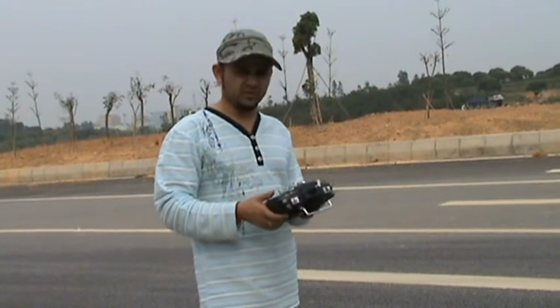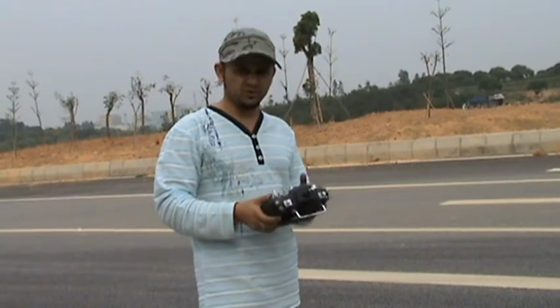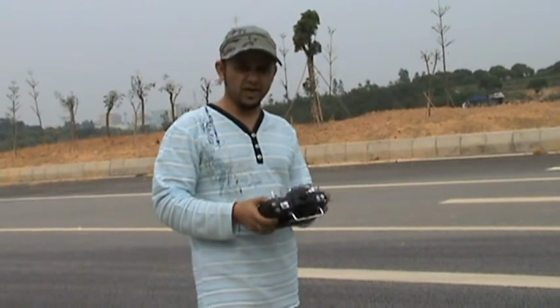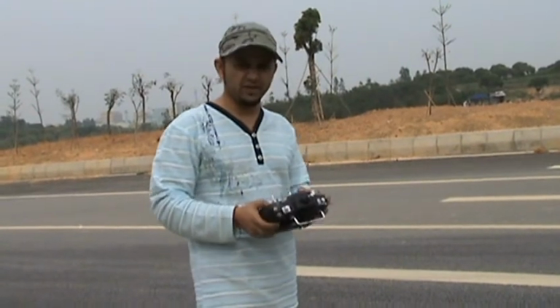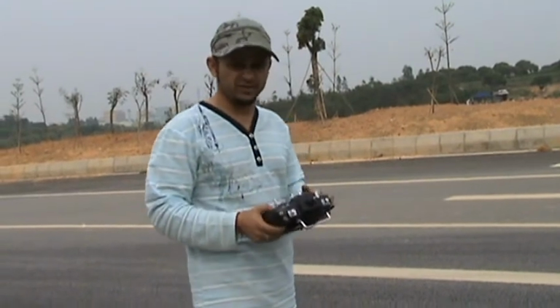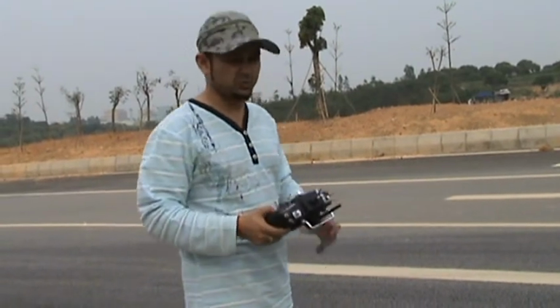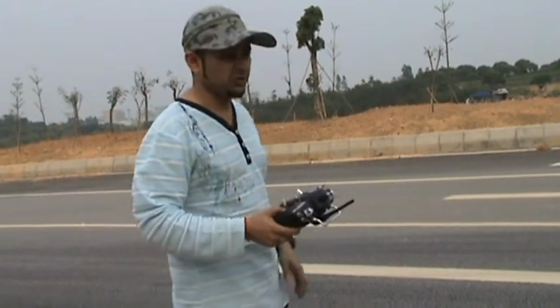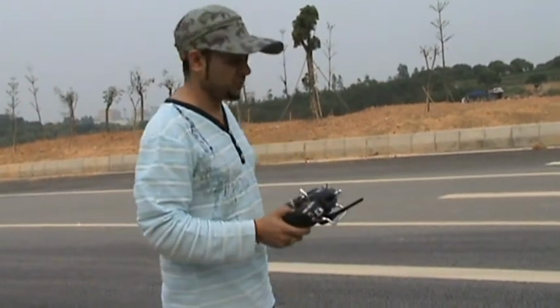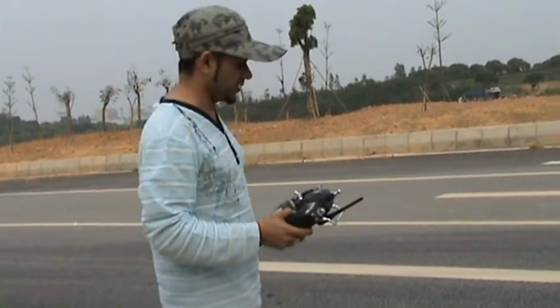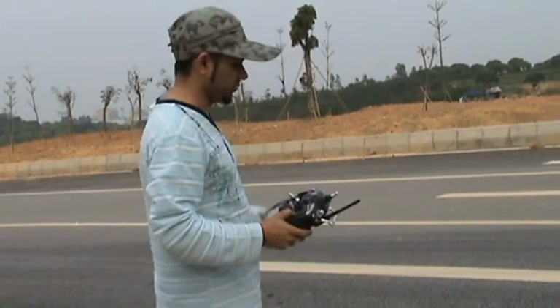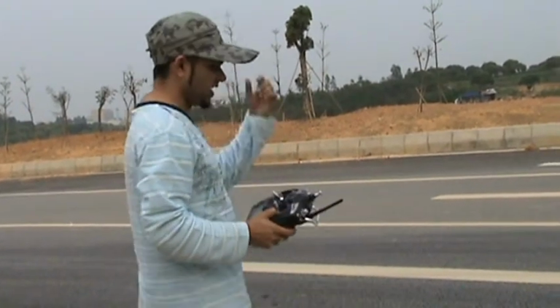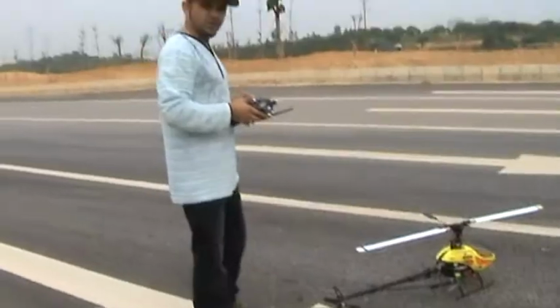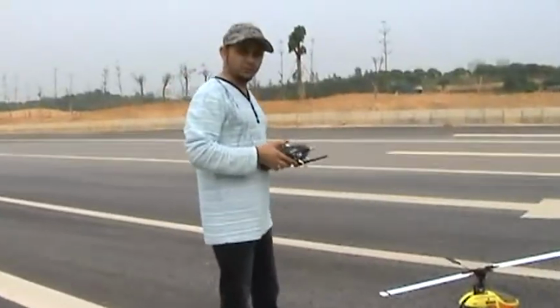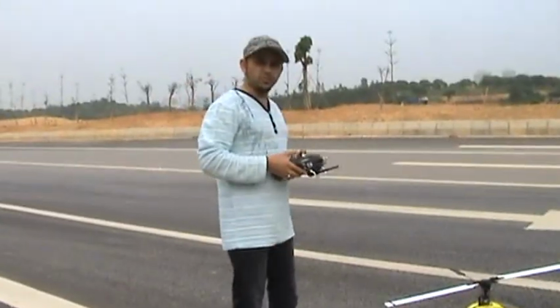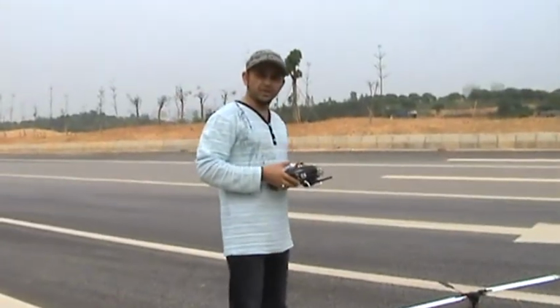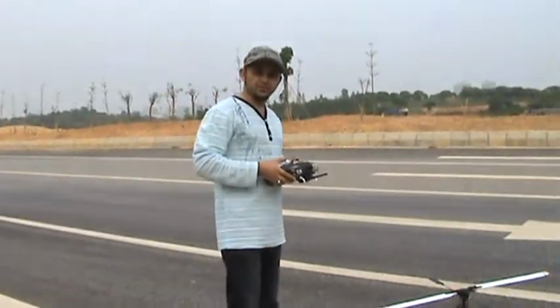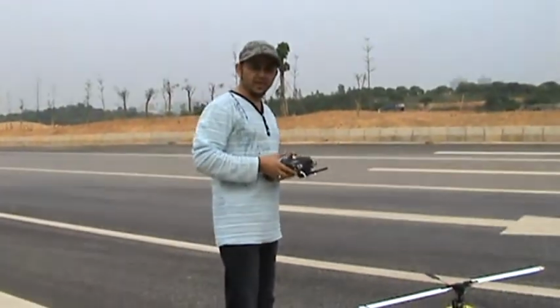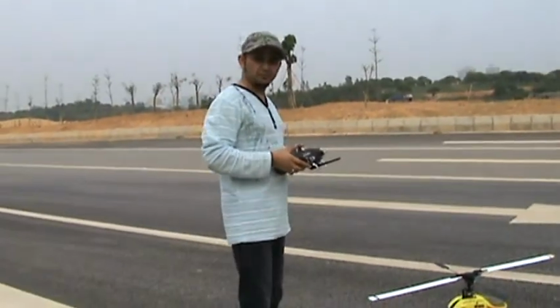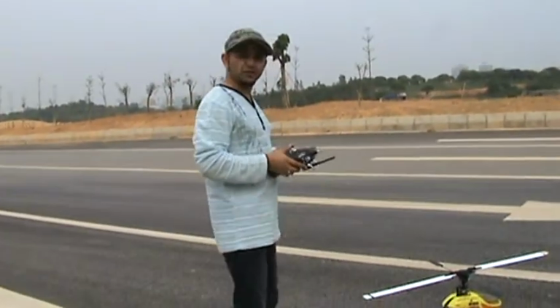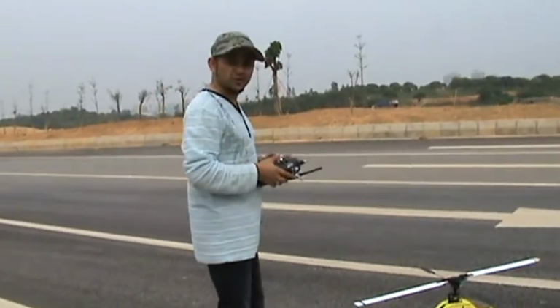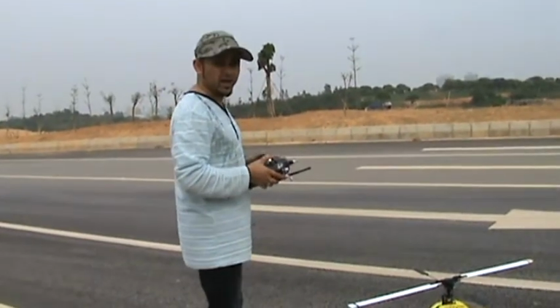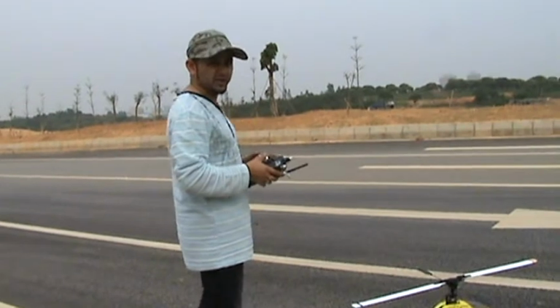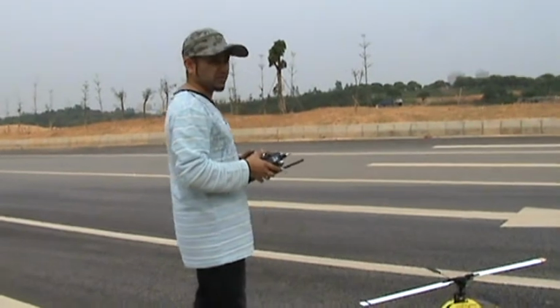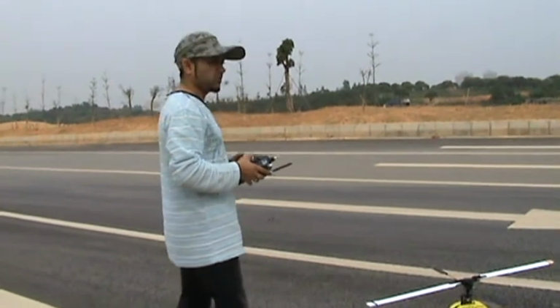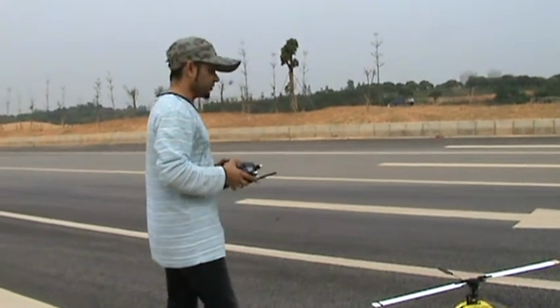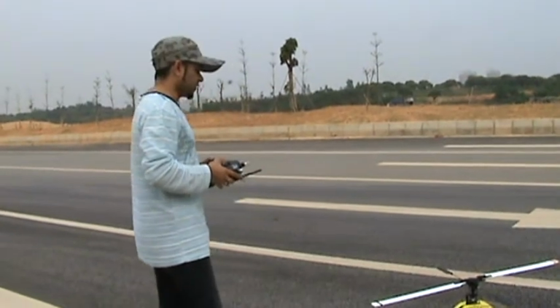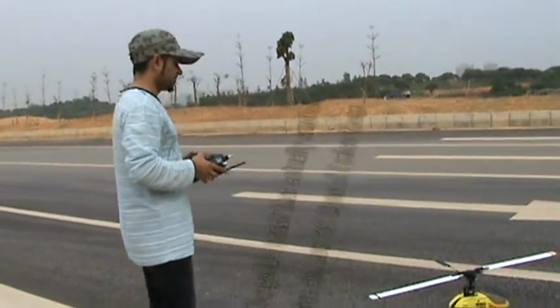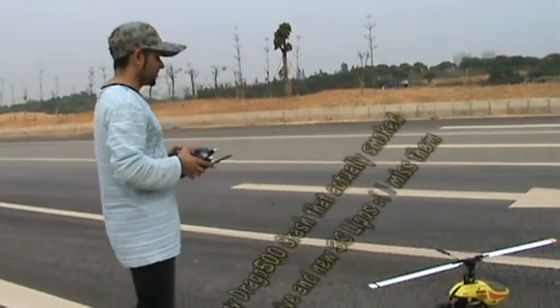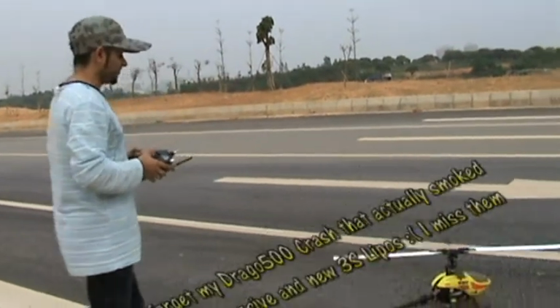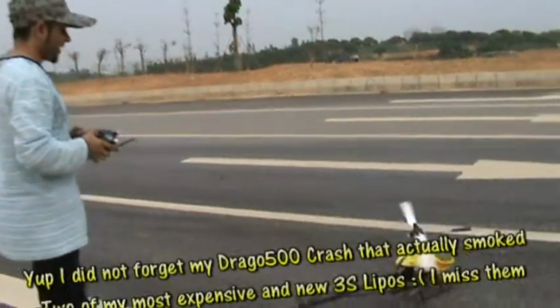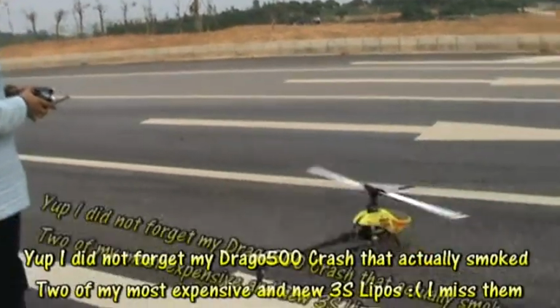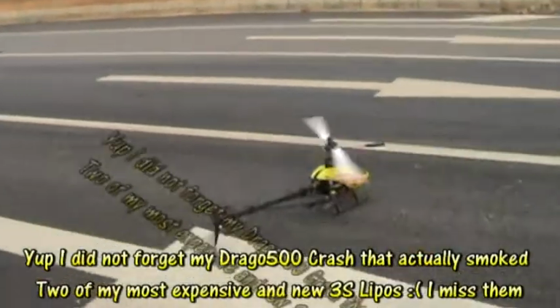This should have at least 22.2V, but for a maiden flight and a potential crash, it's a good enough battery. Here we go.